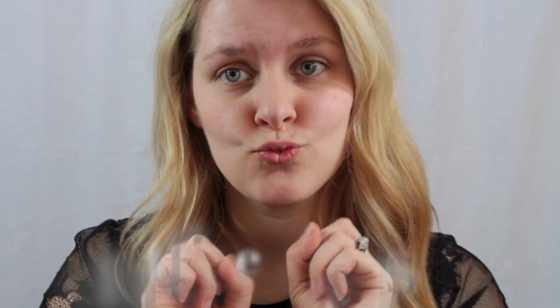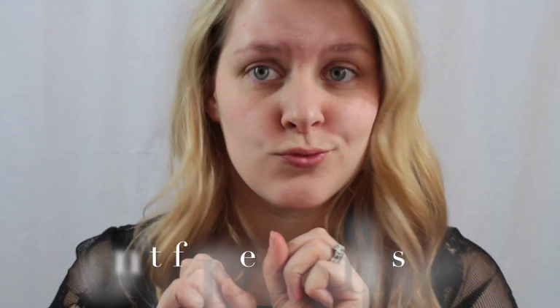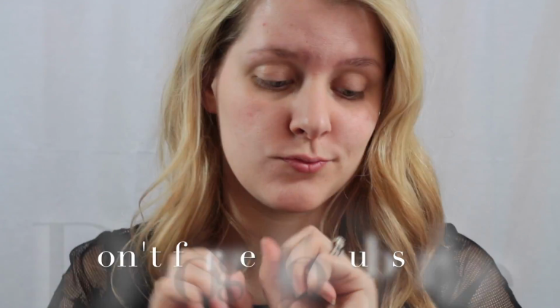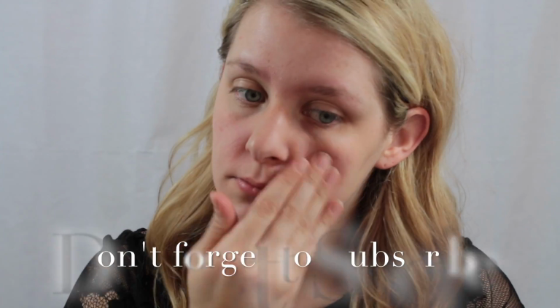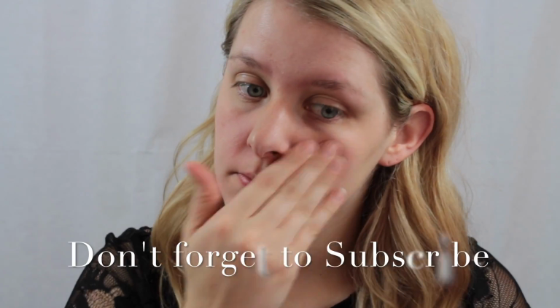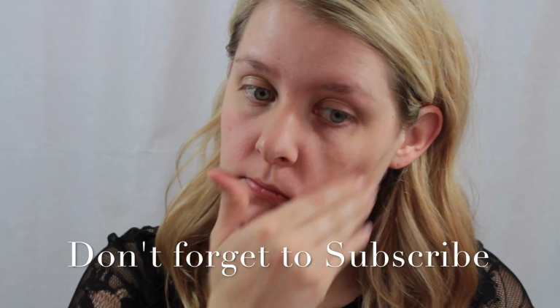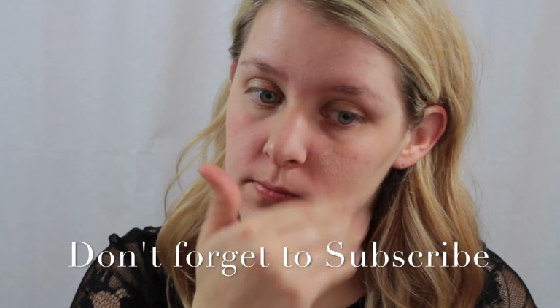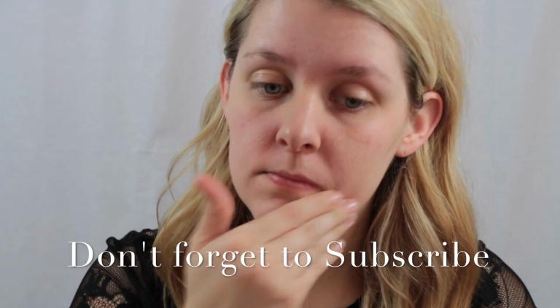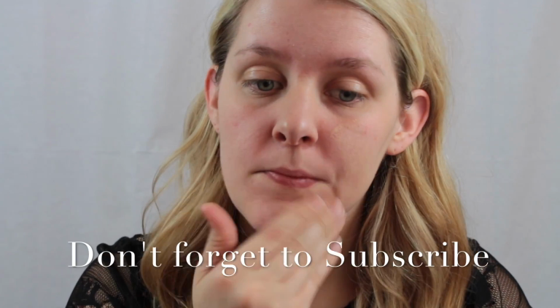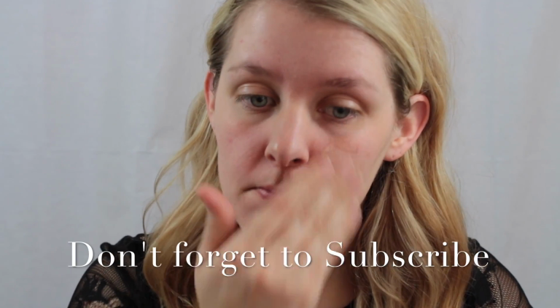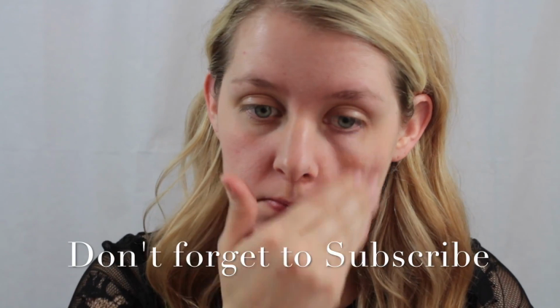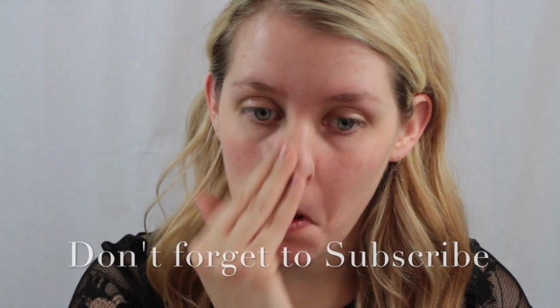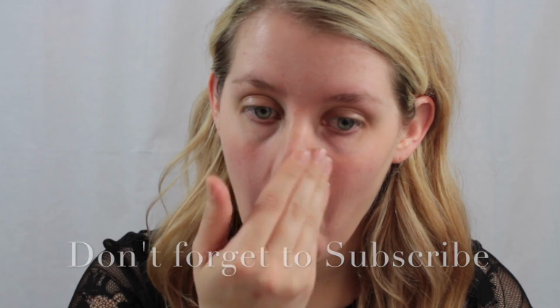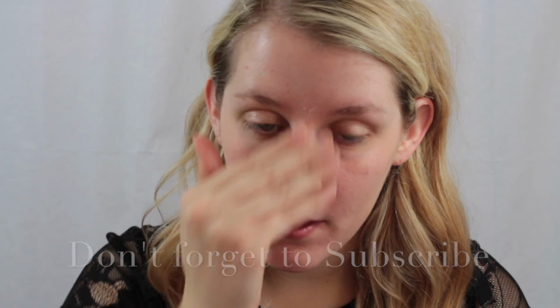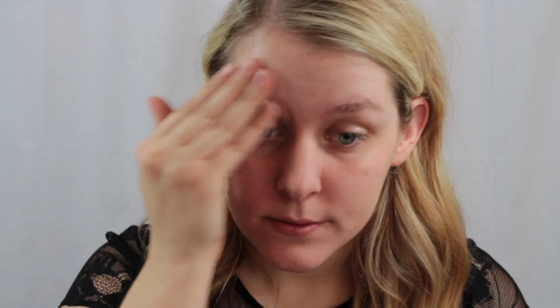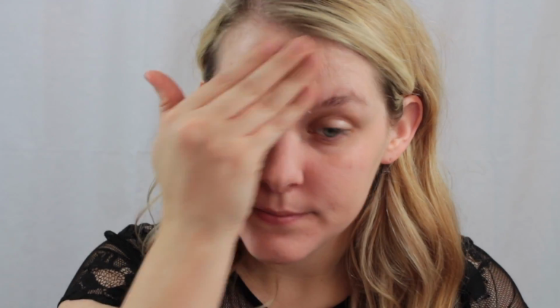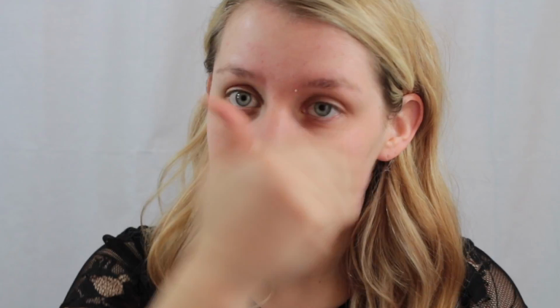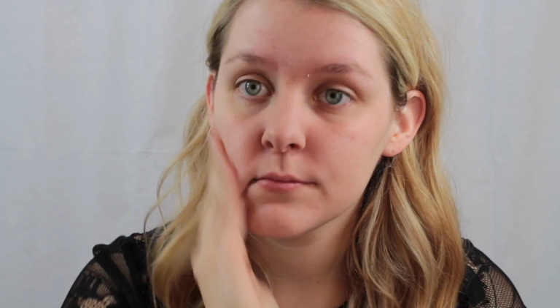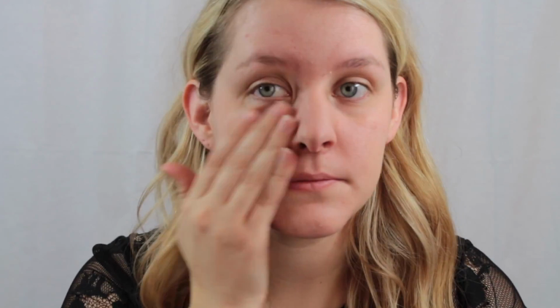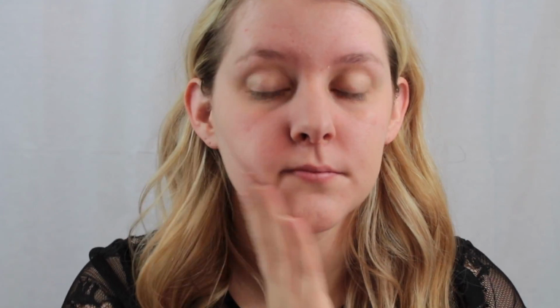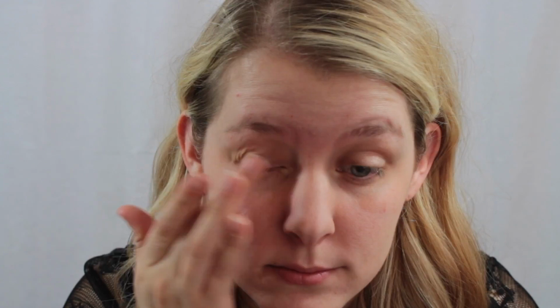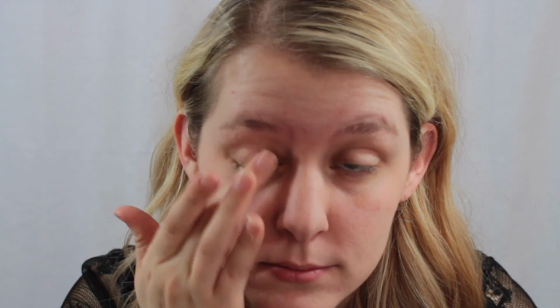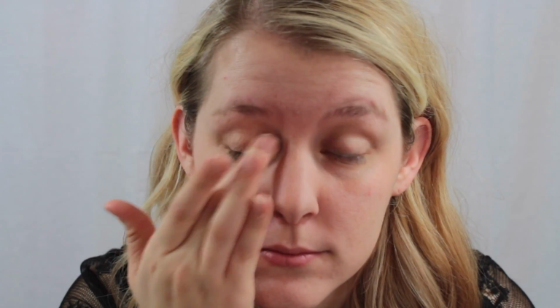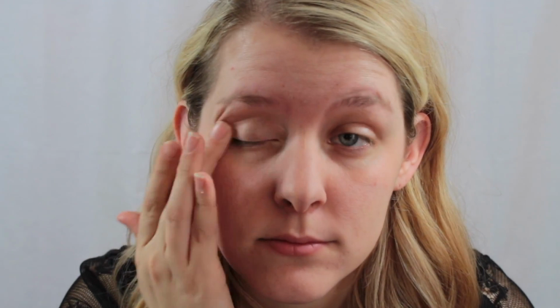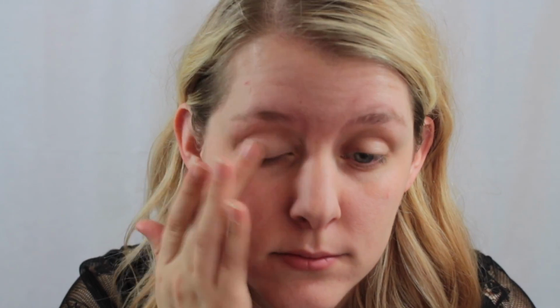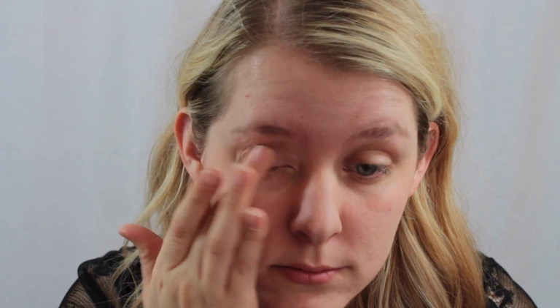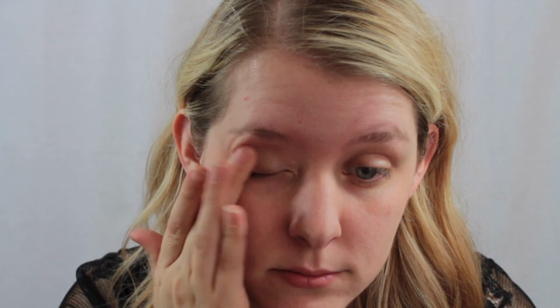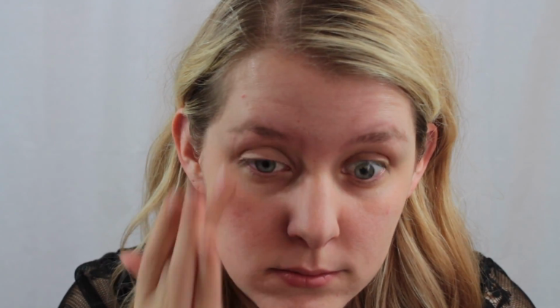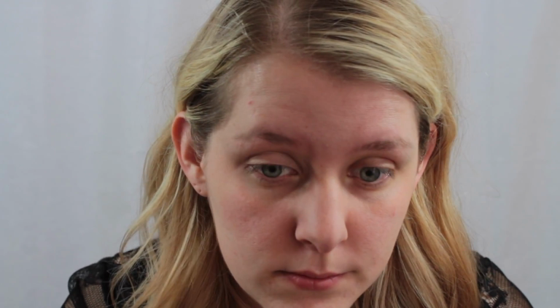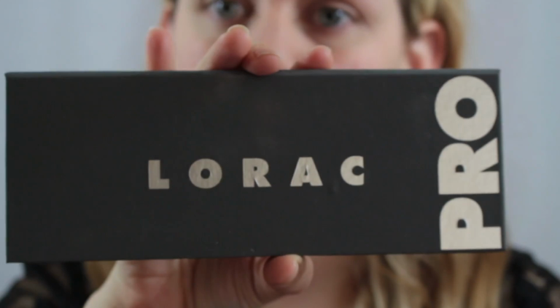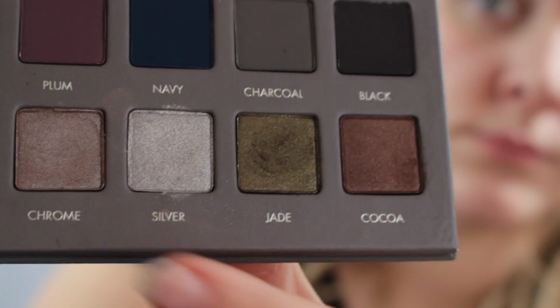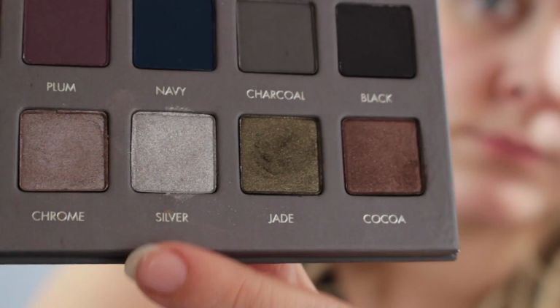Hey guys, it's just me, Kirsten. And today I'm just going to start in with my primers, using the Benefit Porefessional and the BH Cosmetics Eye Primer.